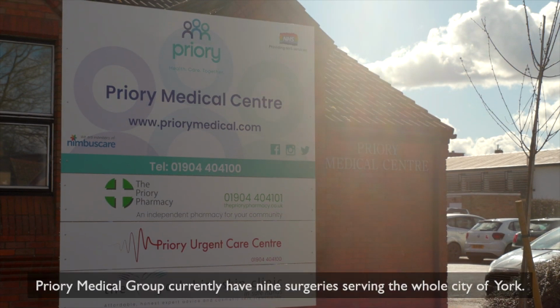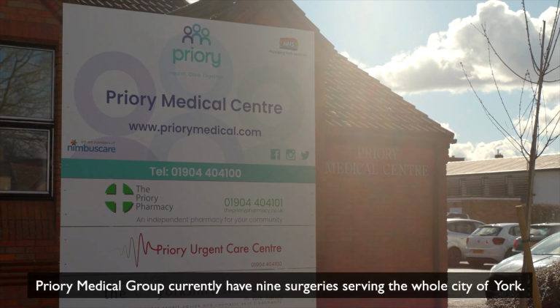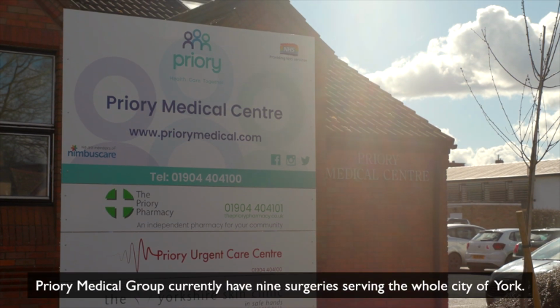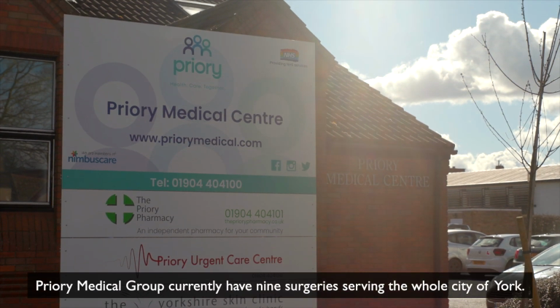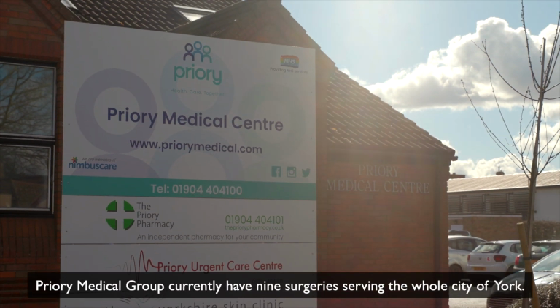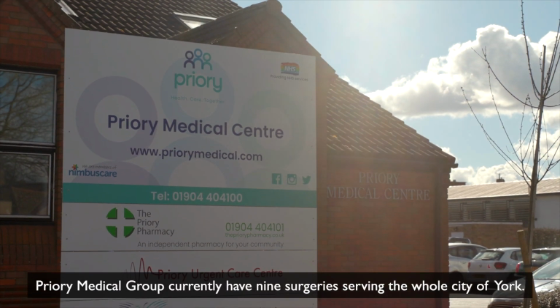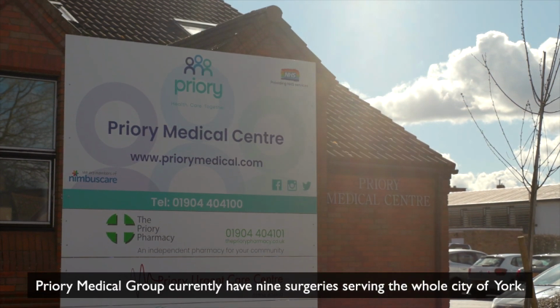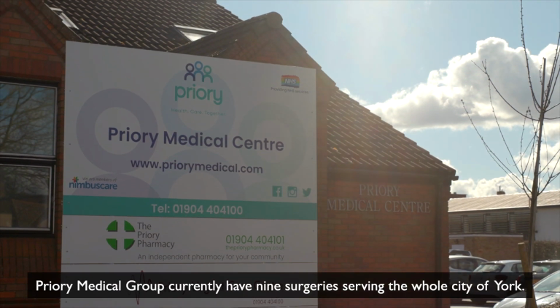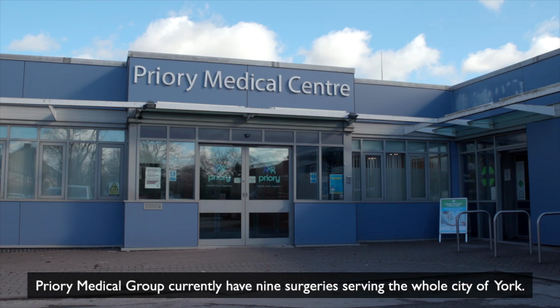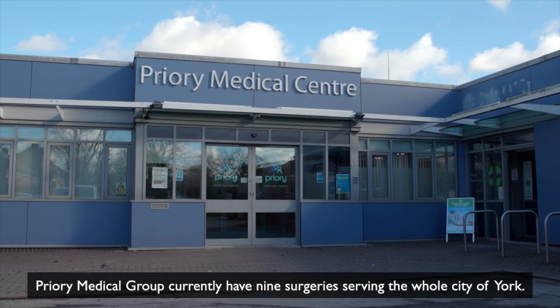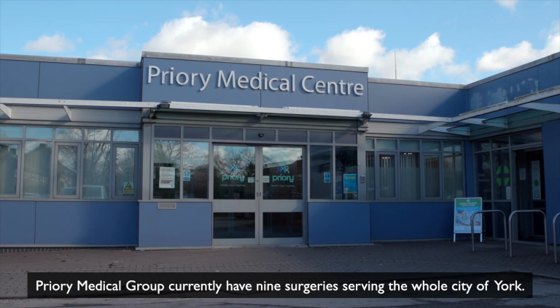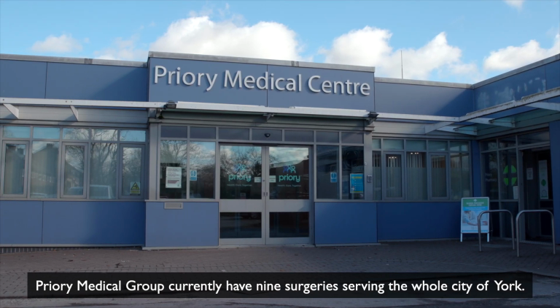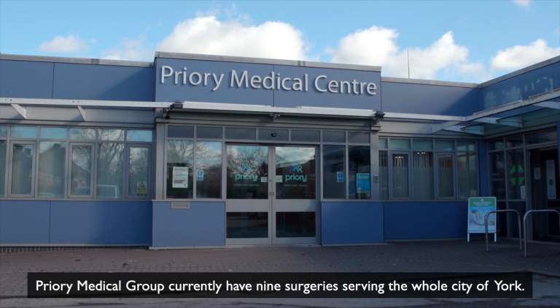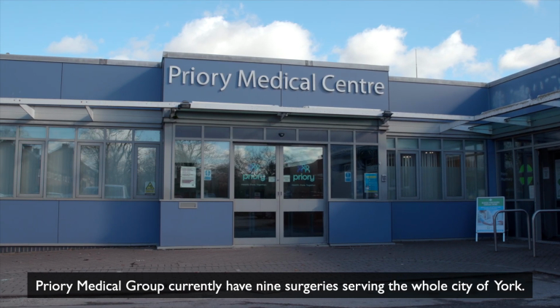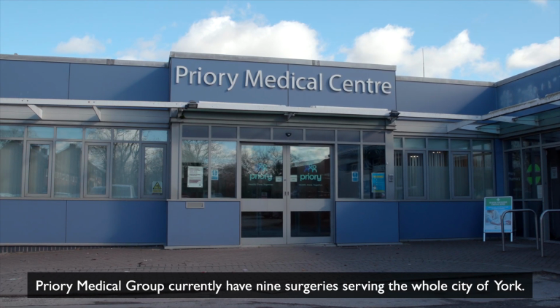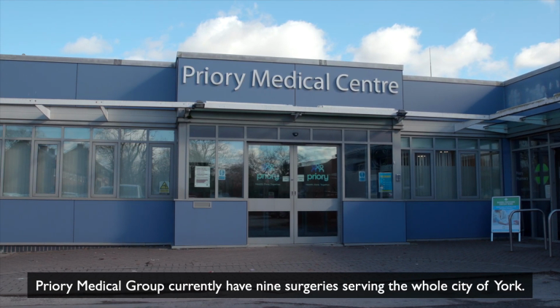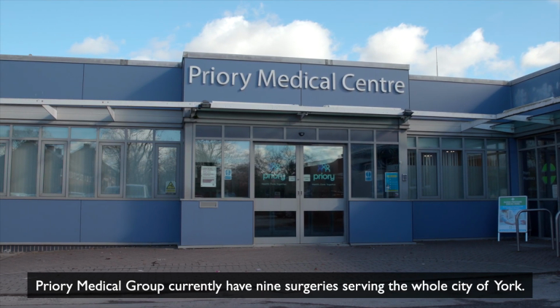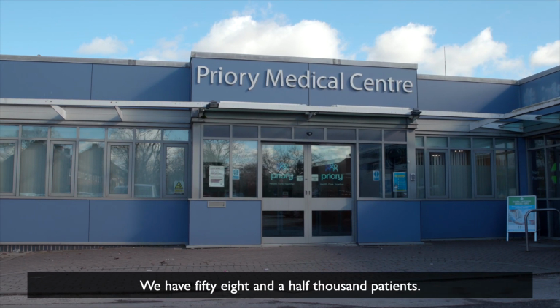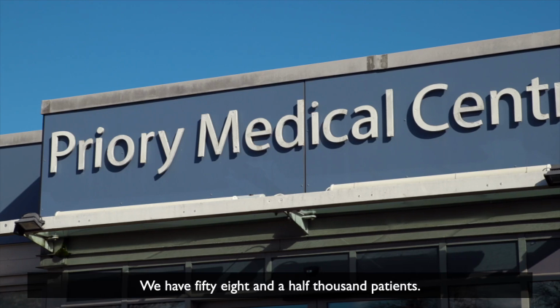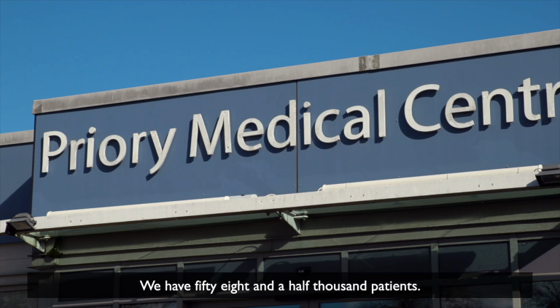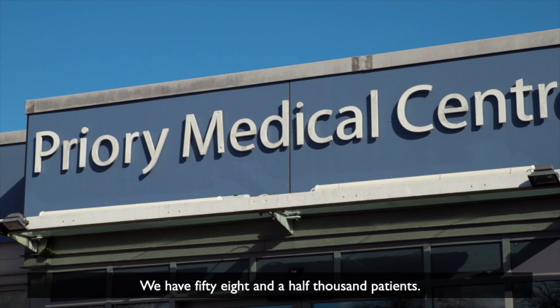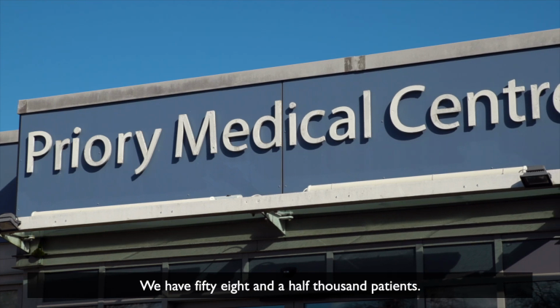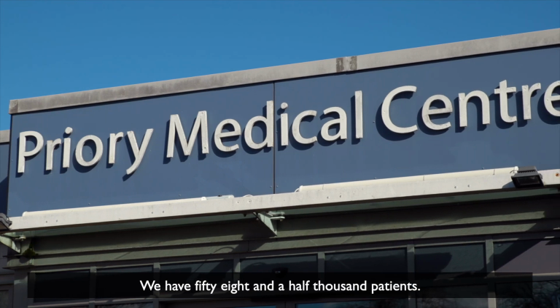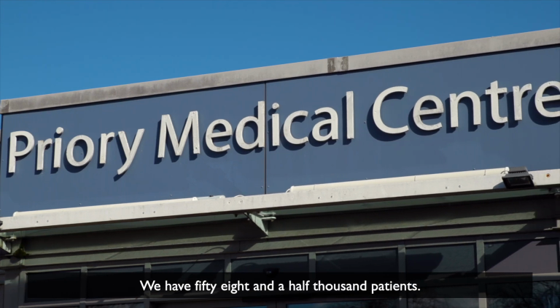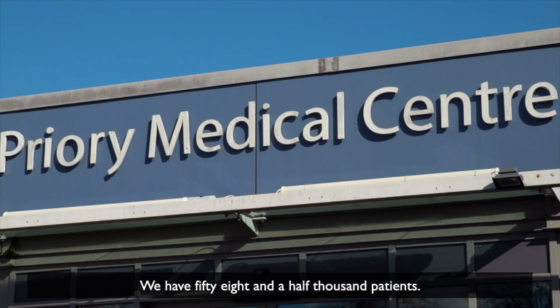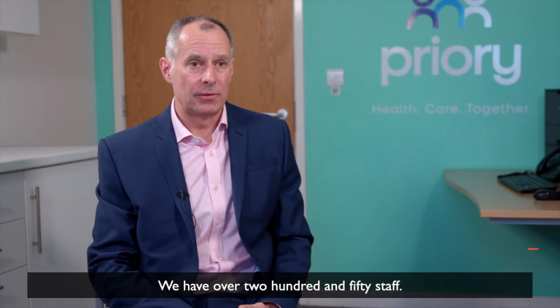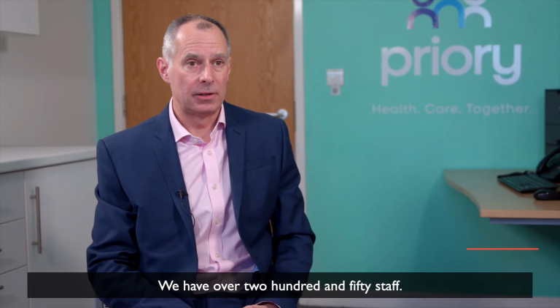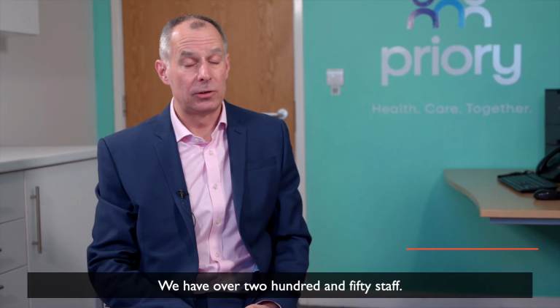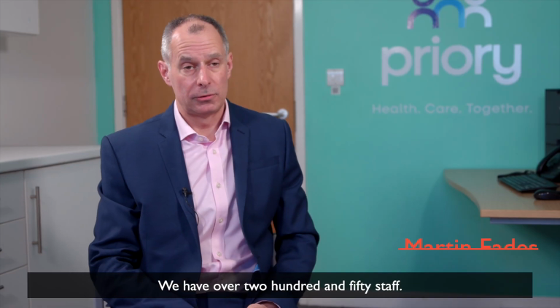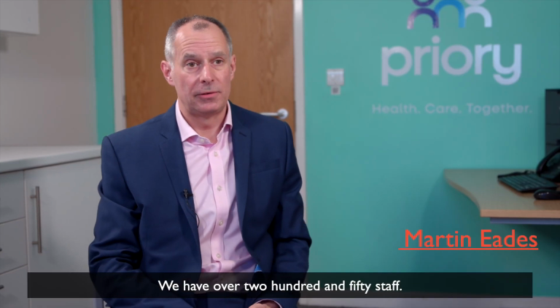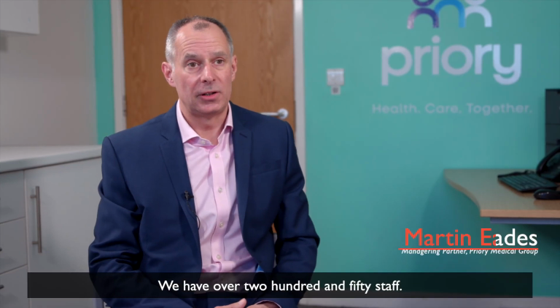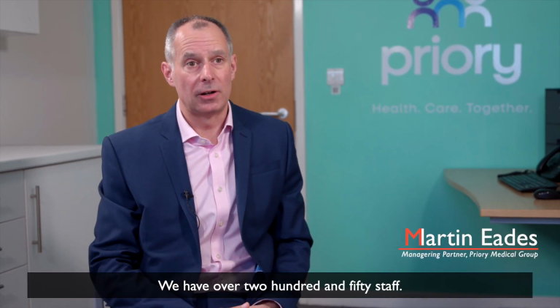Prior Medical Group currently have nine surgeries serving the whole city of York. We have 58,500 patients and we have over 250 staff.